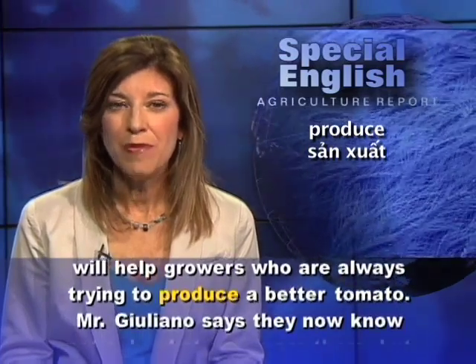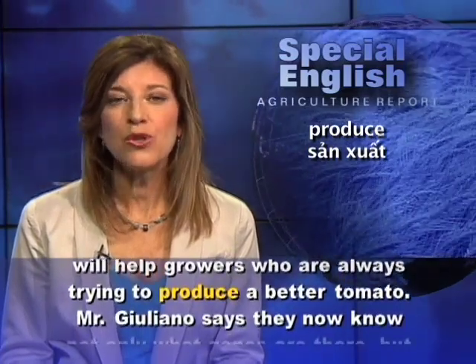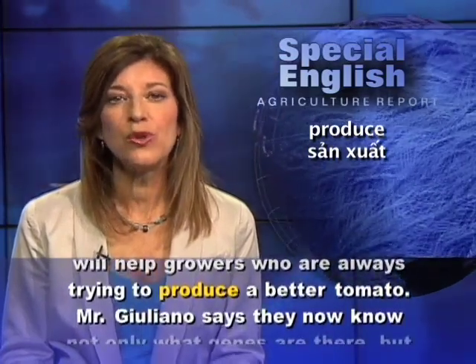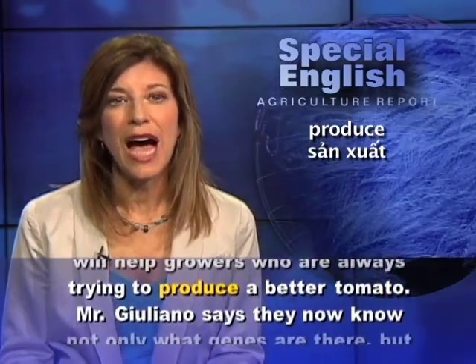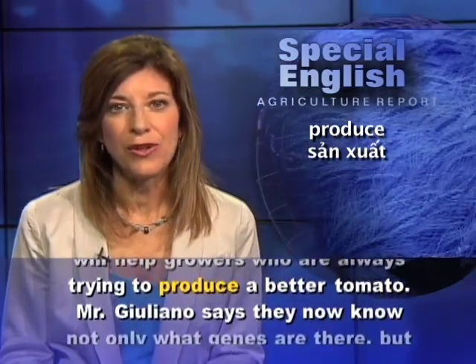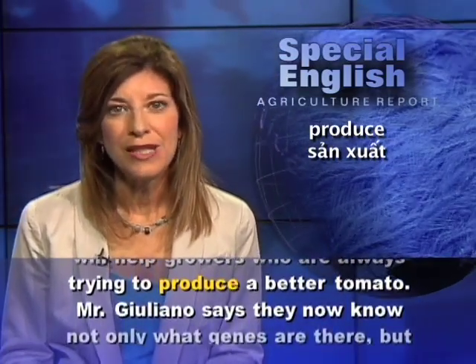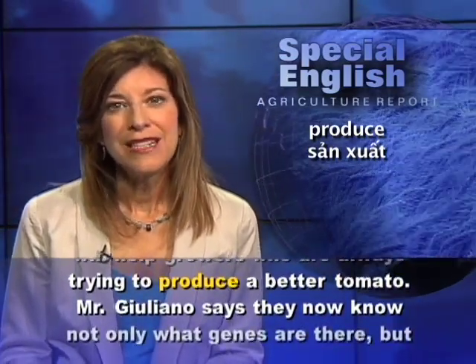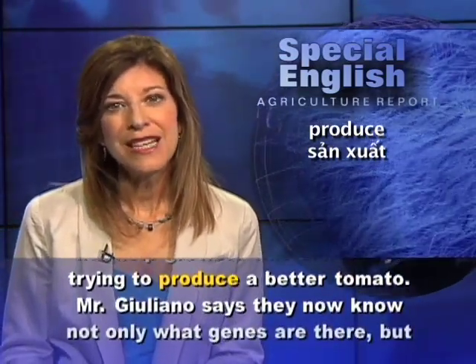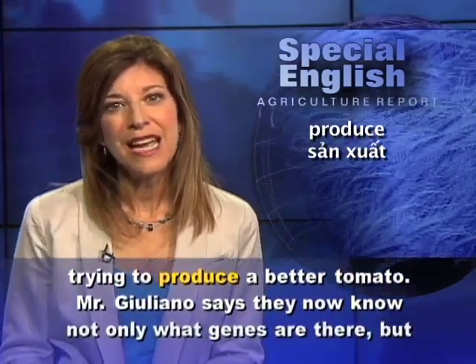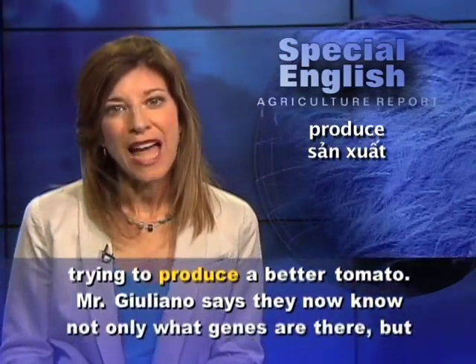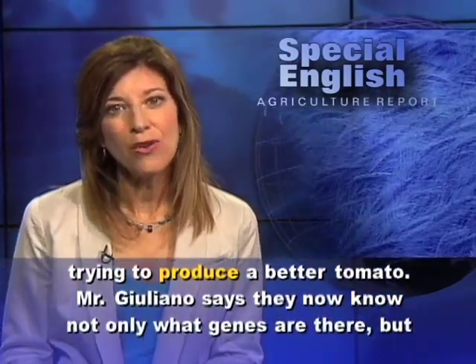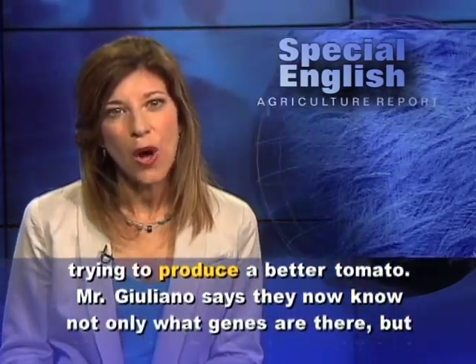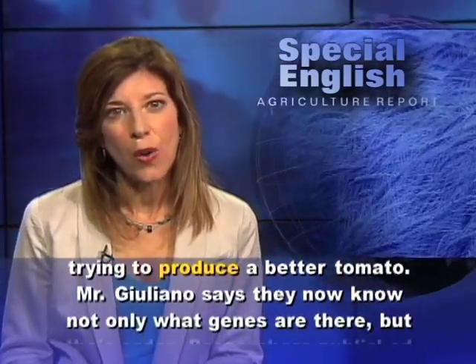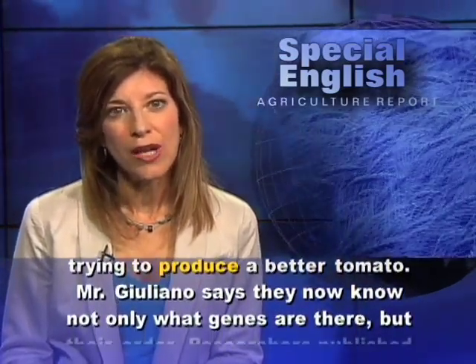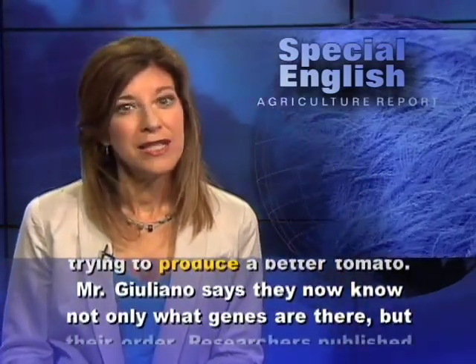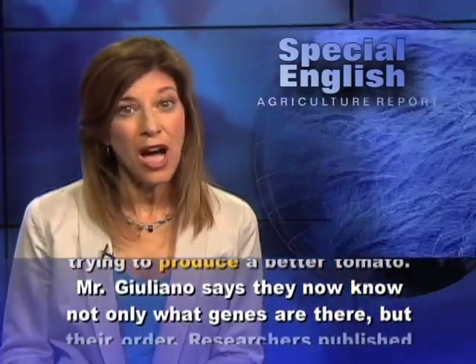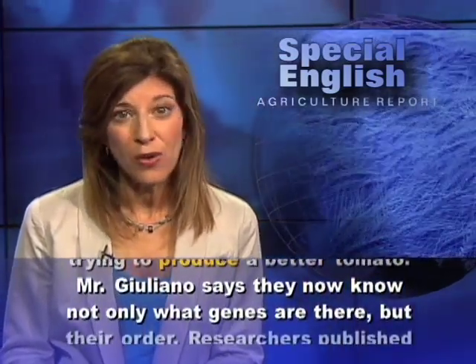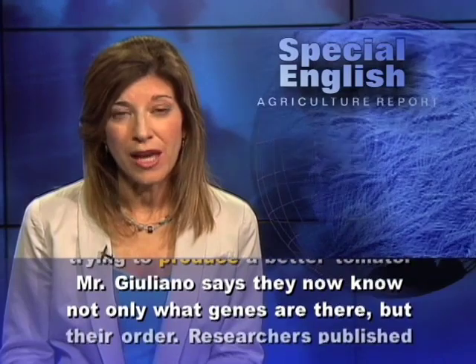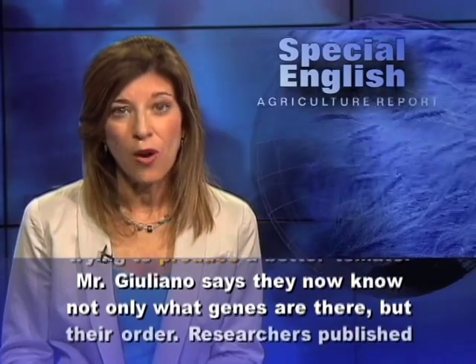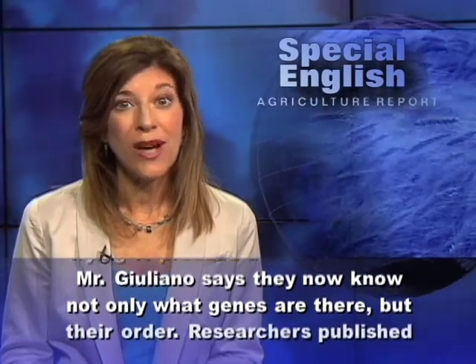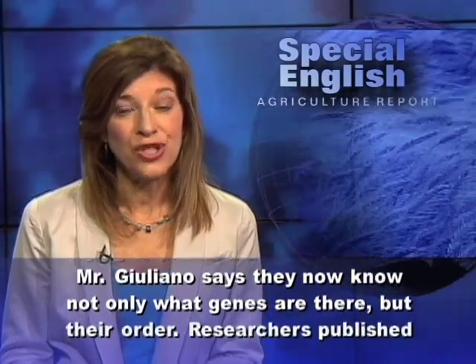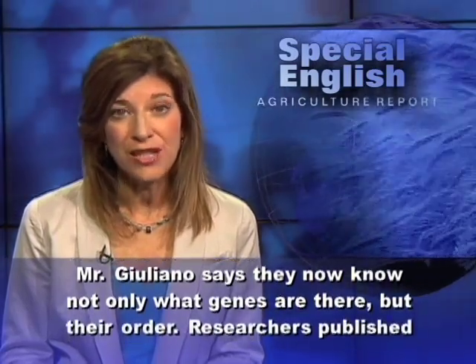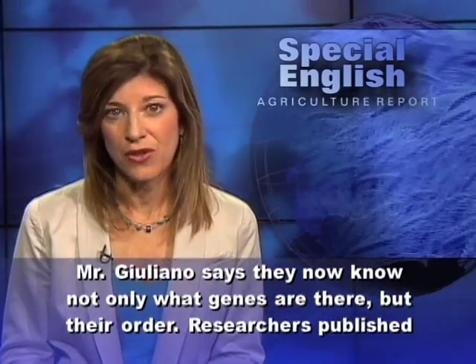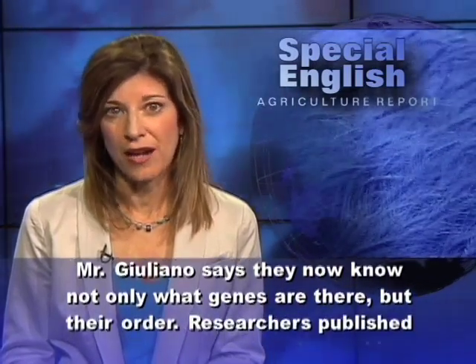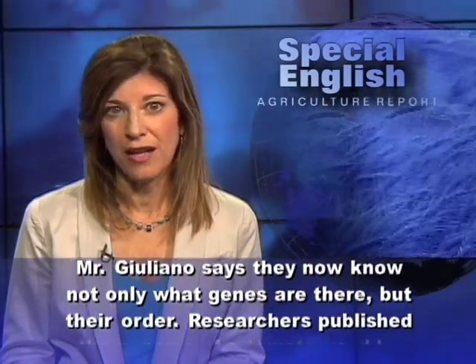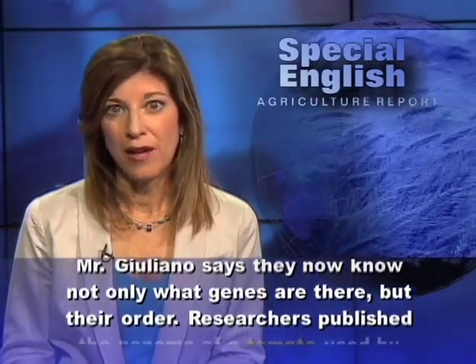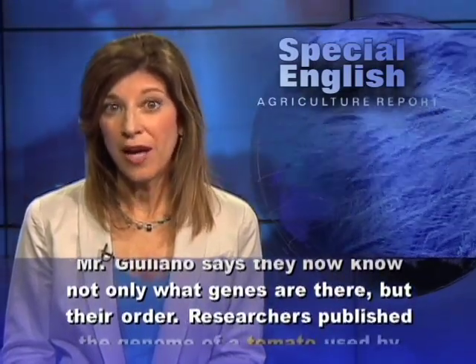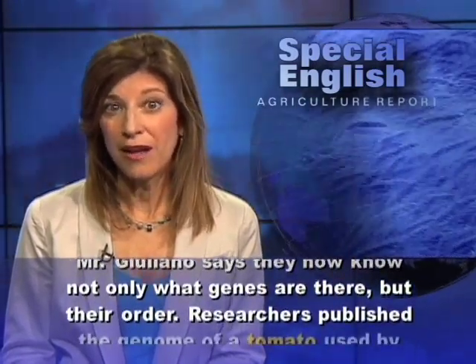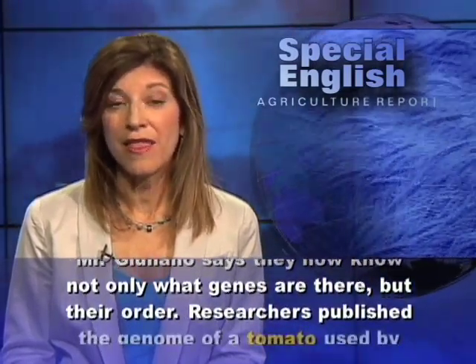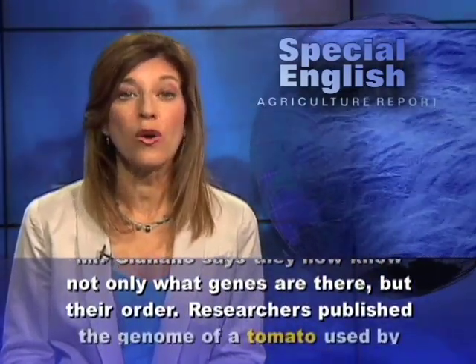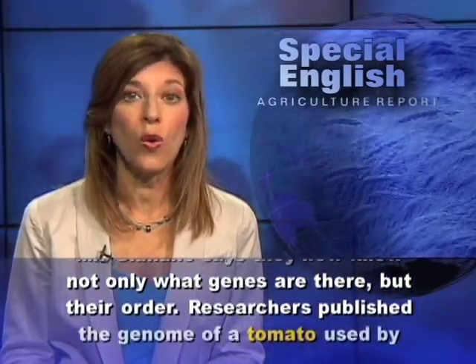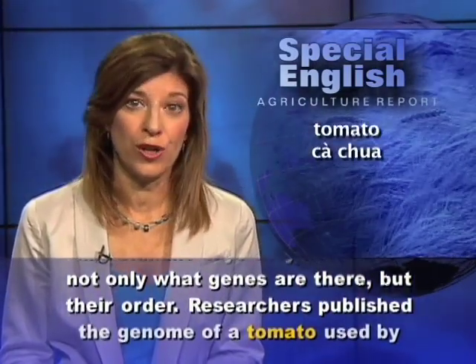Mr. Giuliano says they now know not only what genes are there, but their order.